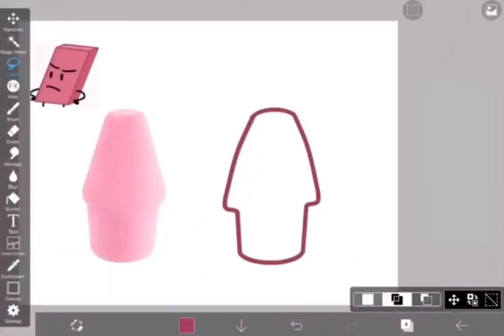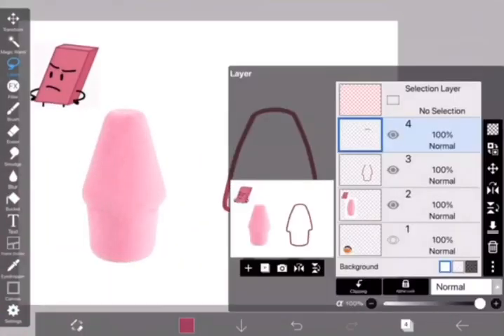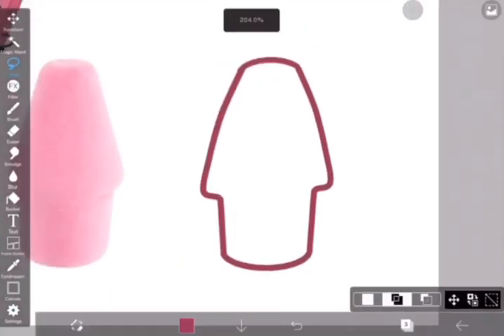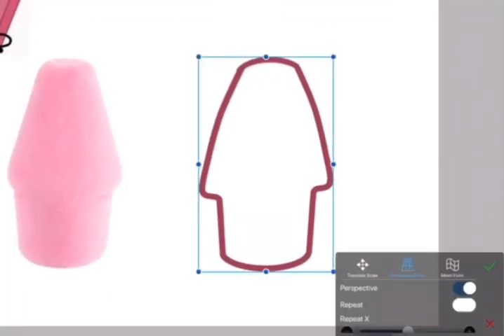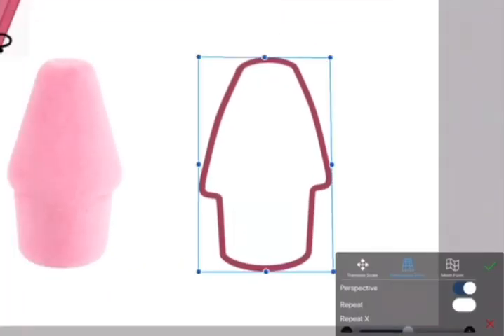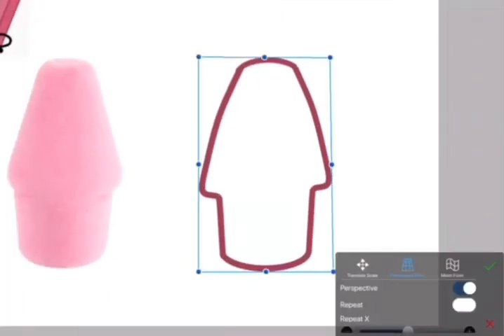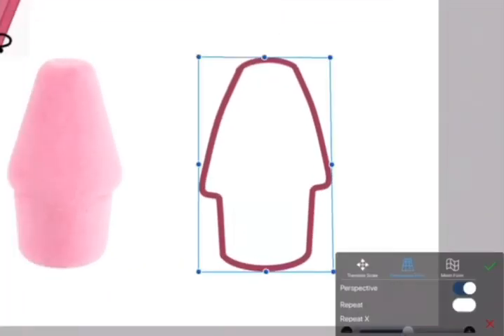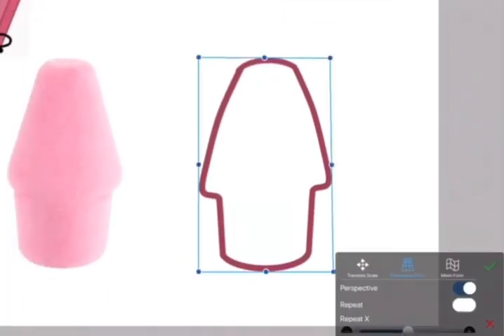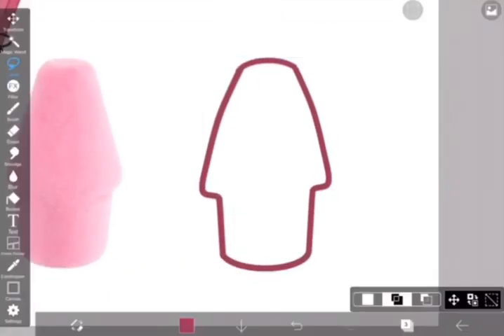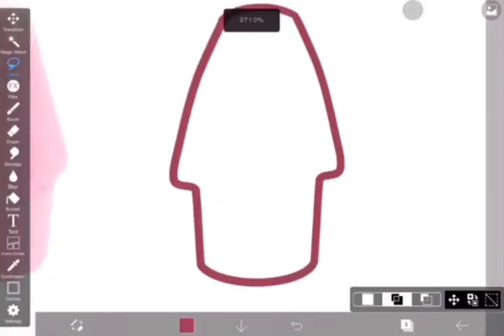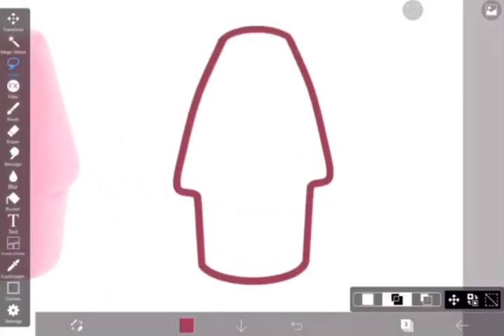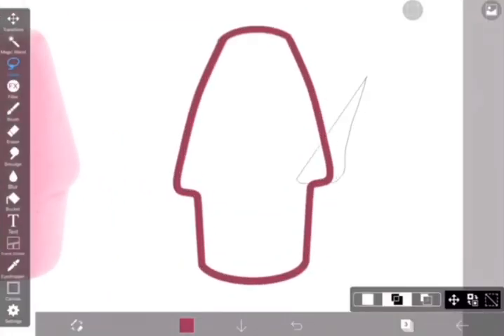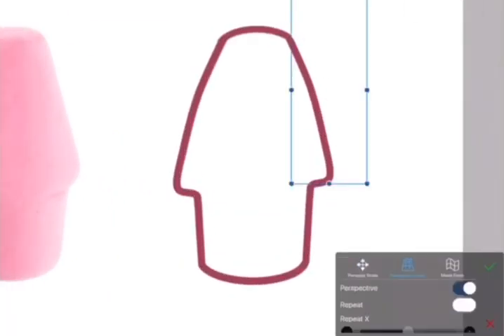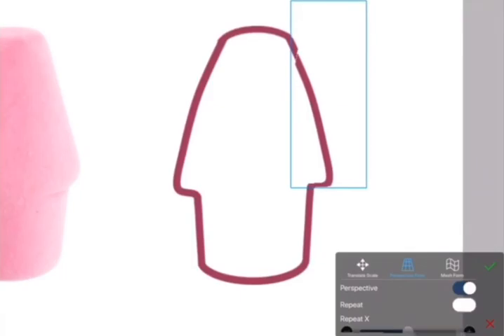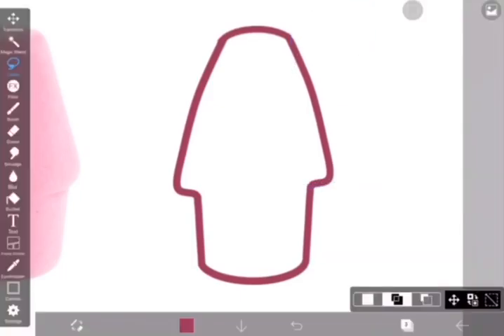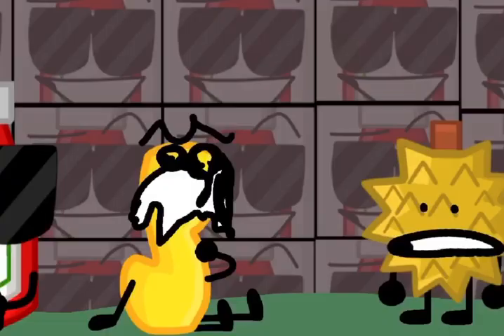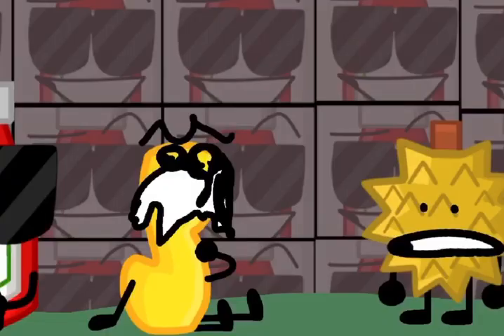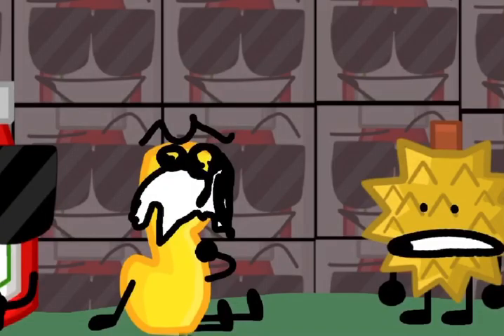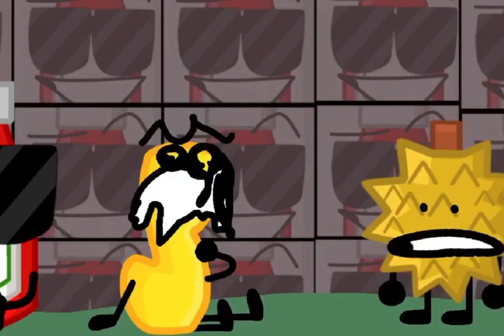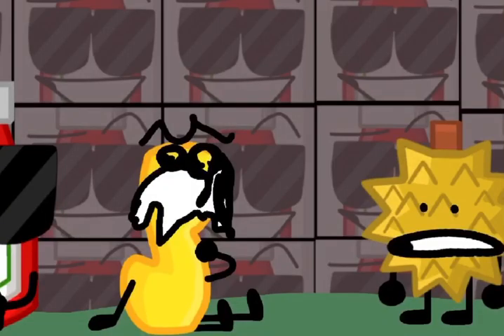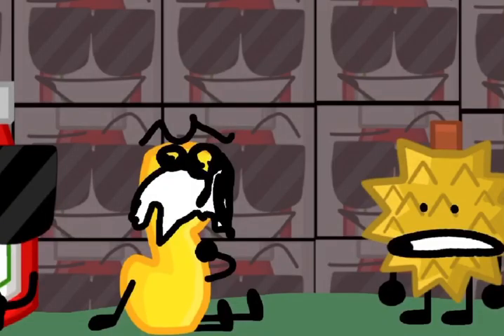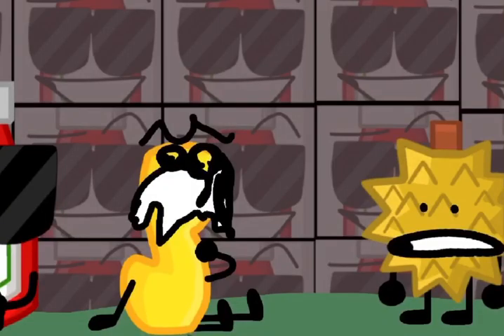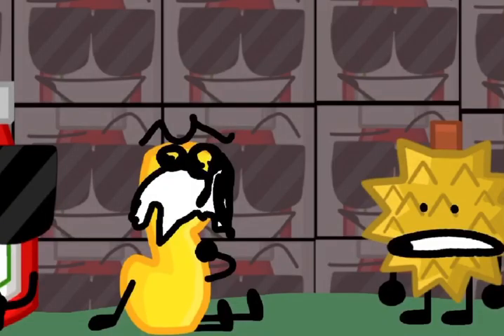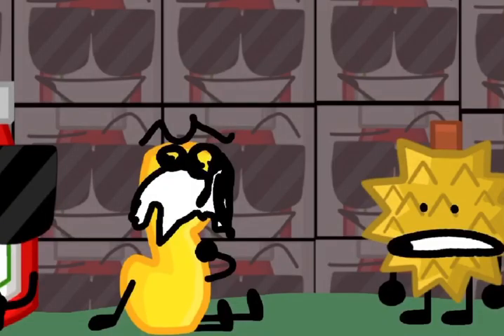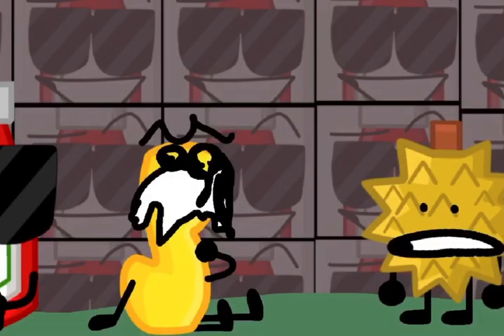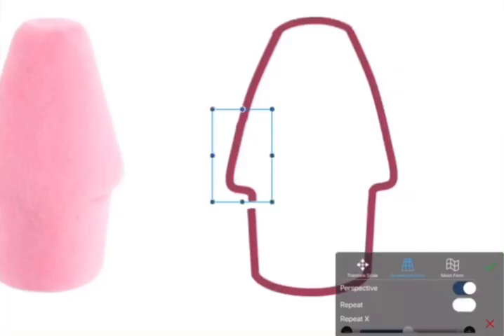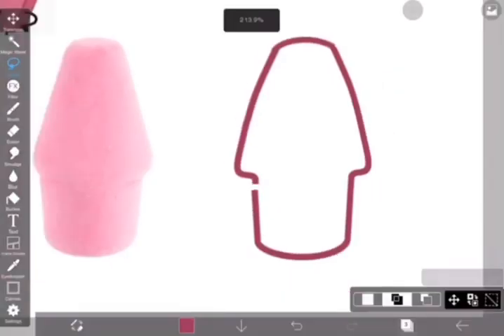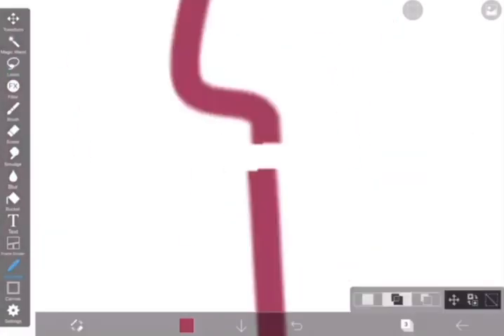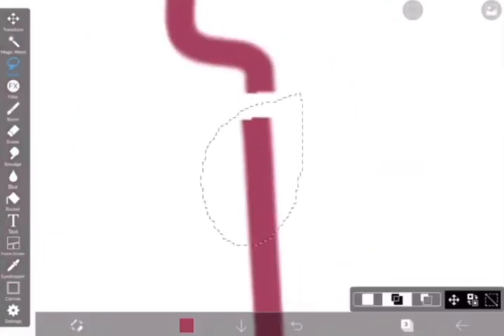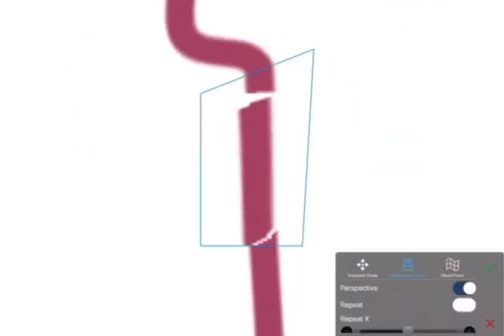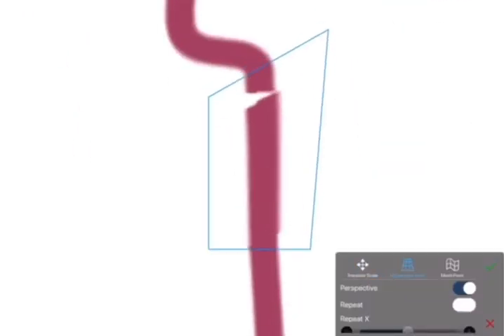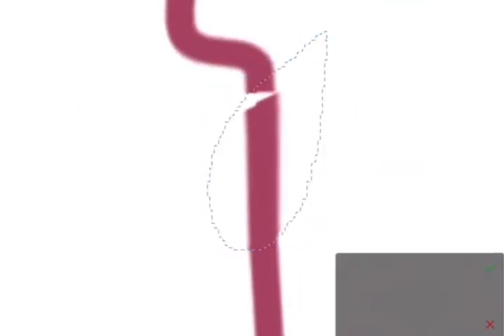Hey, do you guys want to see a Skoss sneak peek? Ooh, there's an image! That's all you get! Sorry!